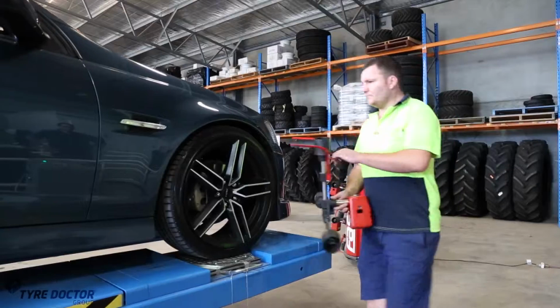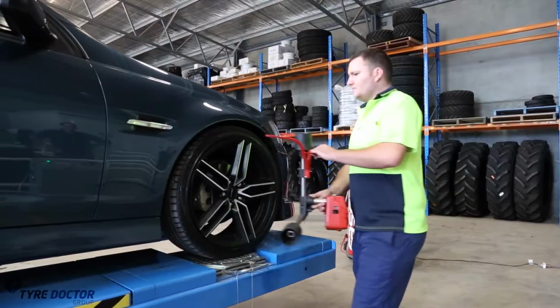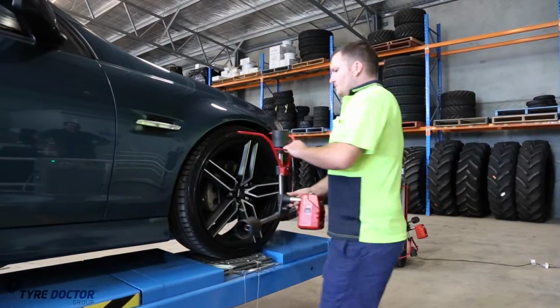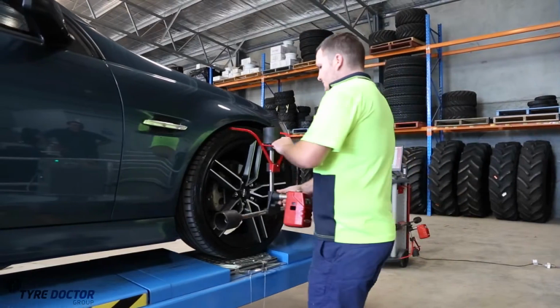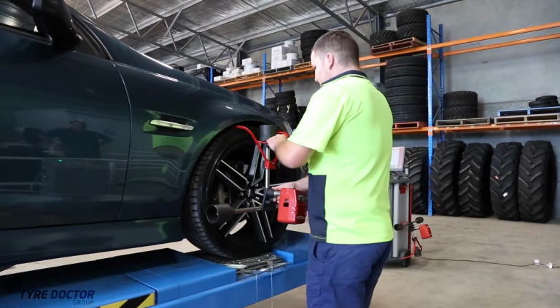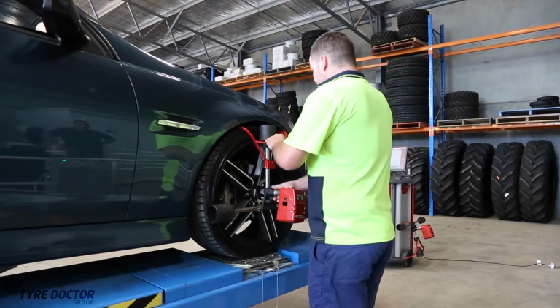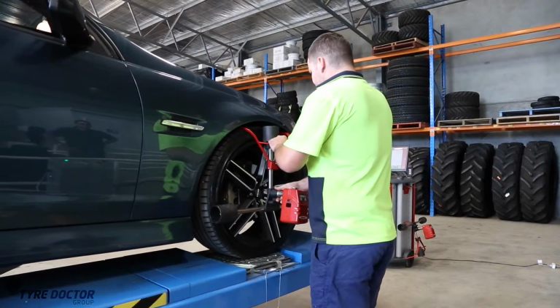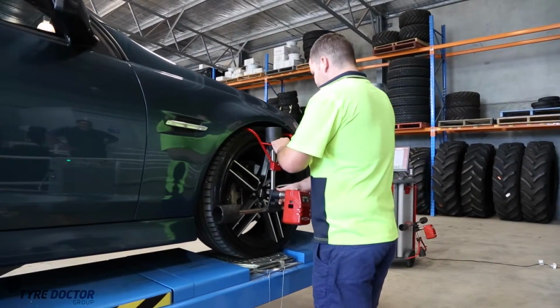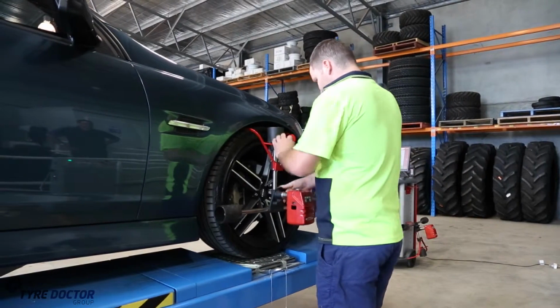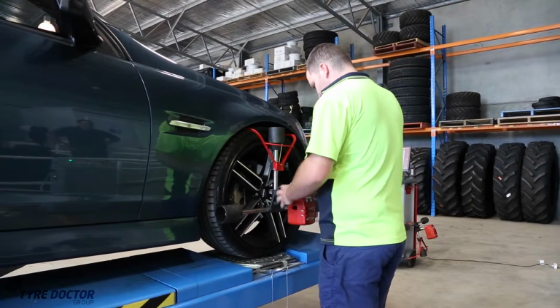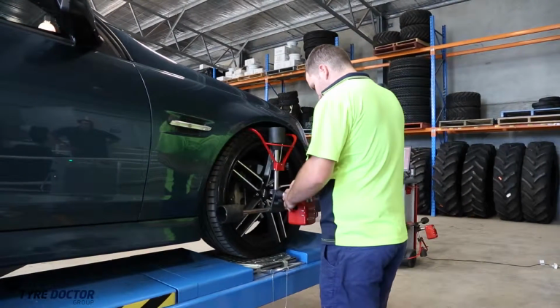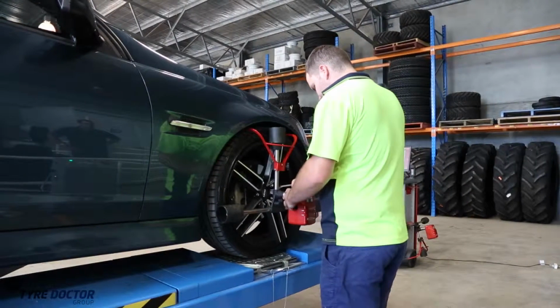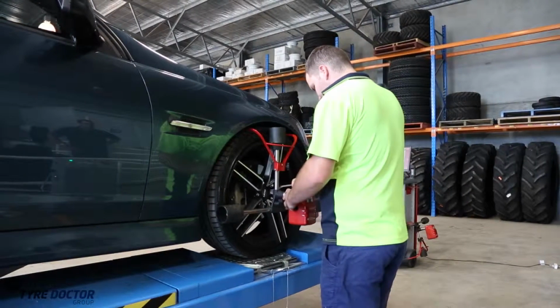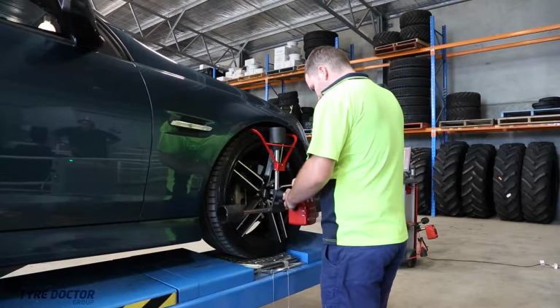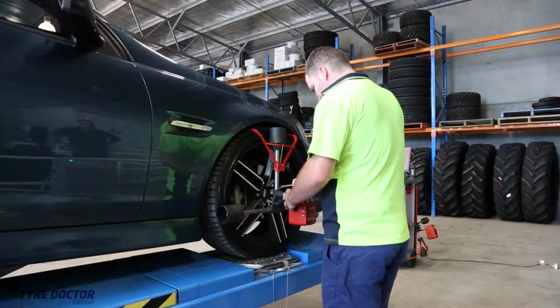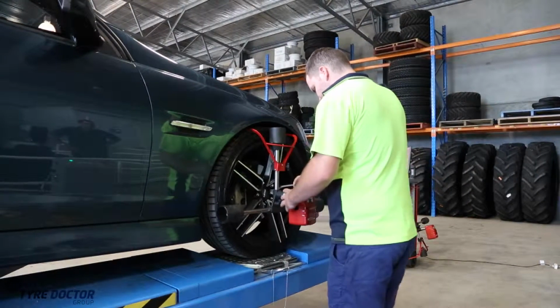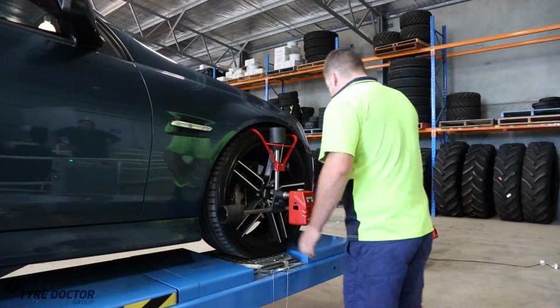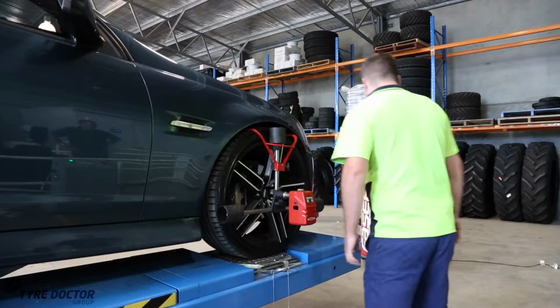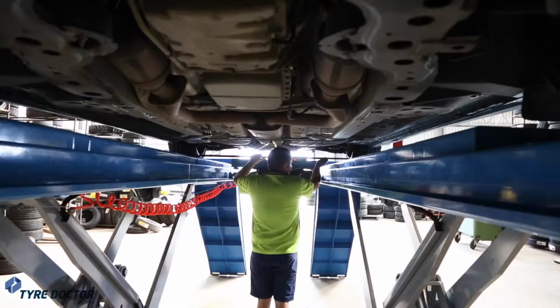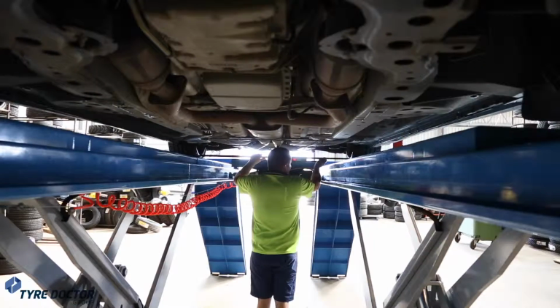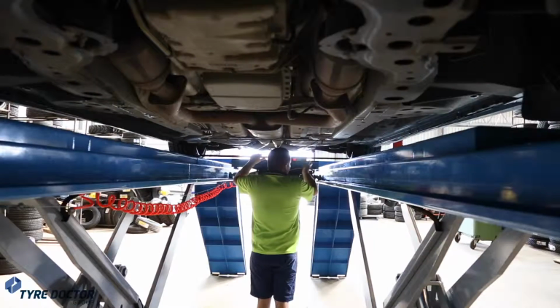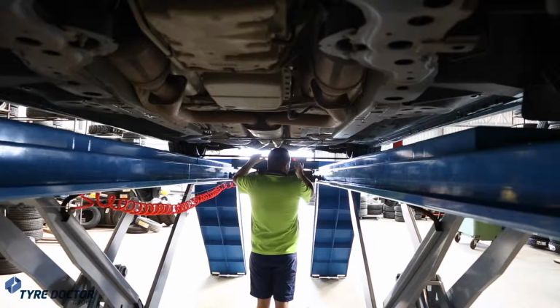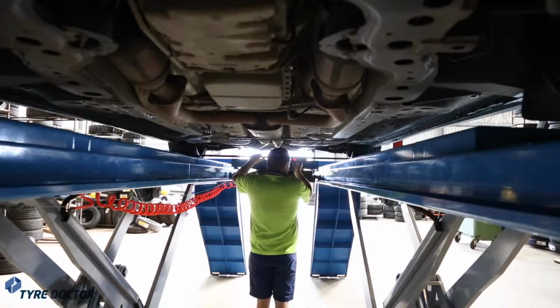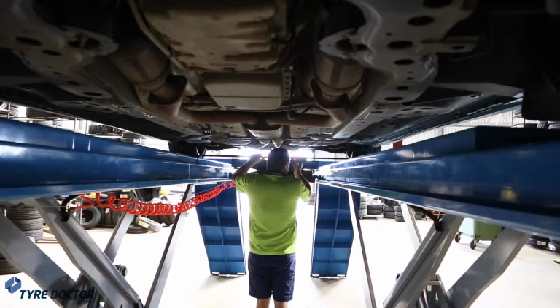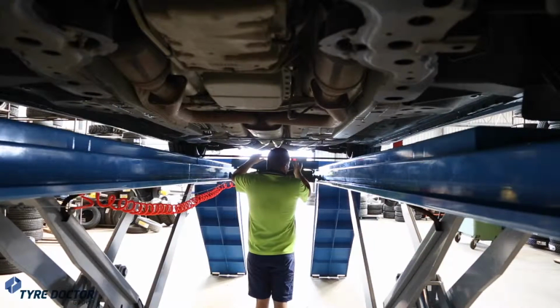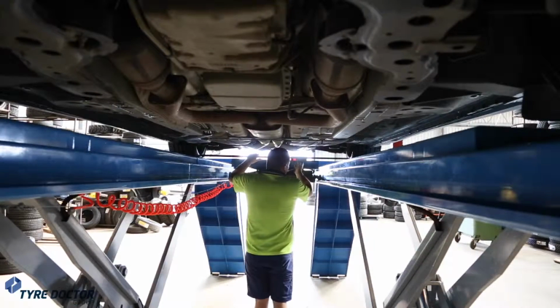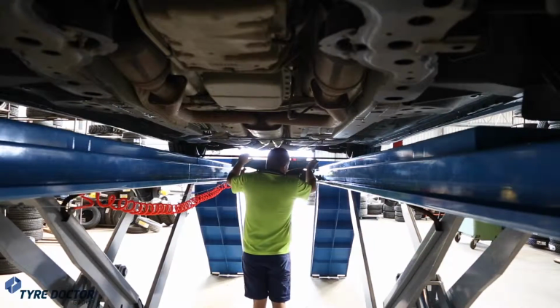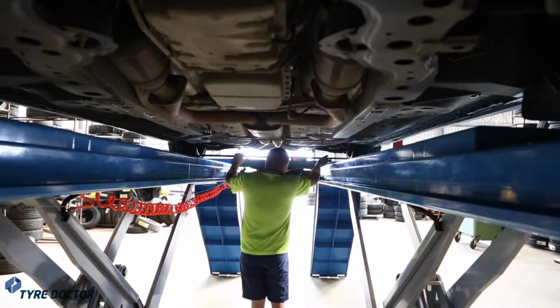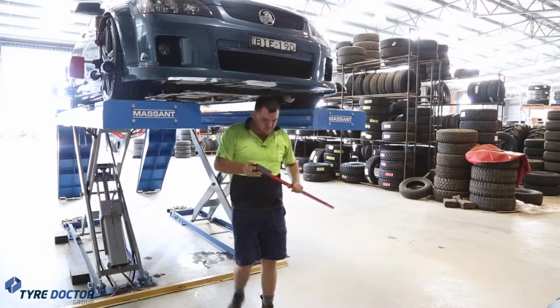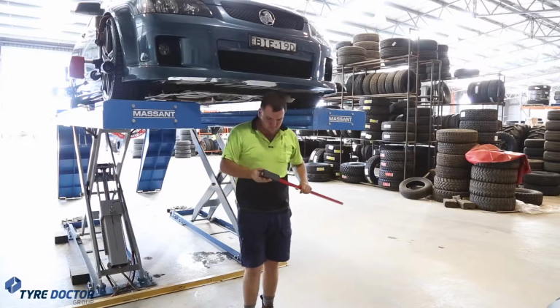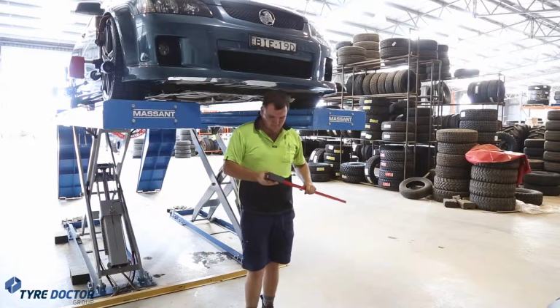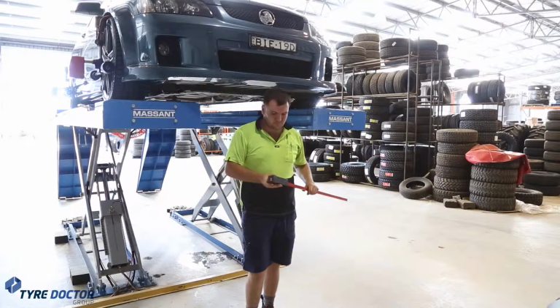In less than 2 minutes, you can set up, apply the wheel clamps, measure the track gauge and get a detailed, accurate report from the onboard laser printer.